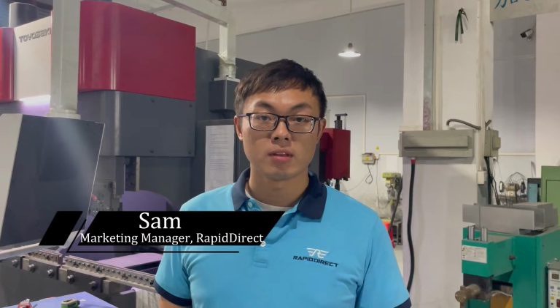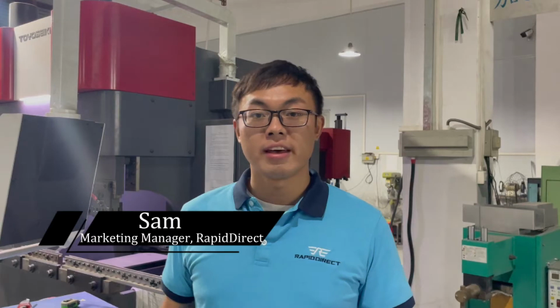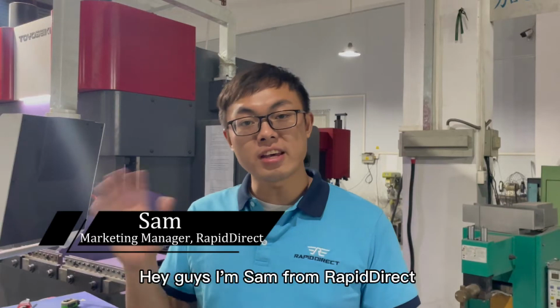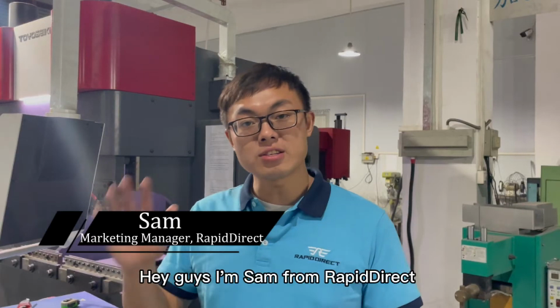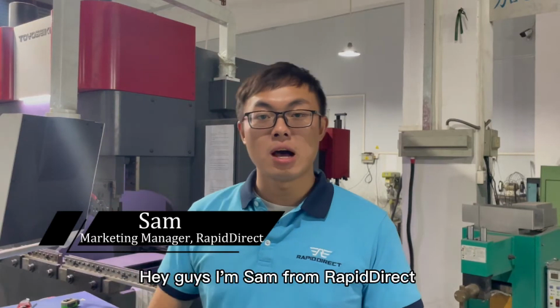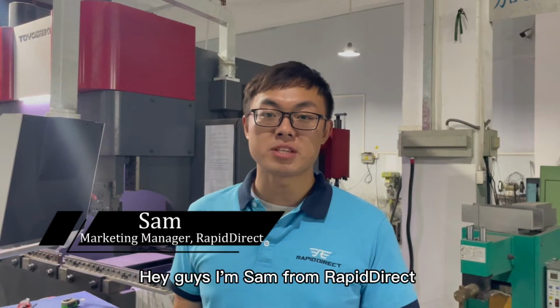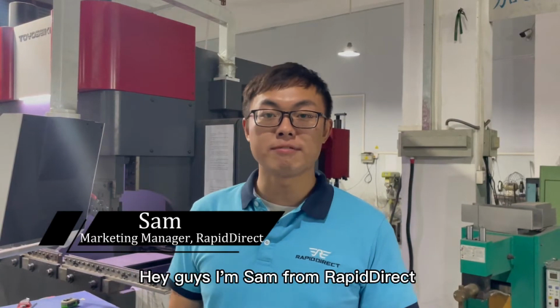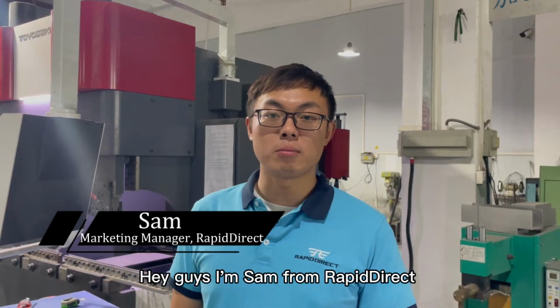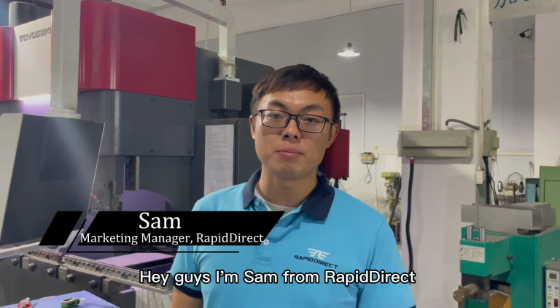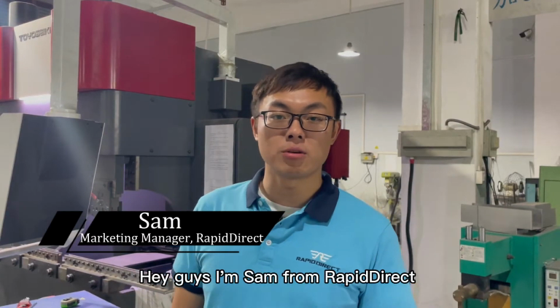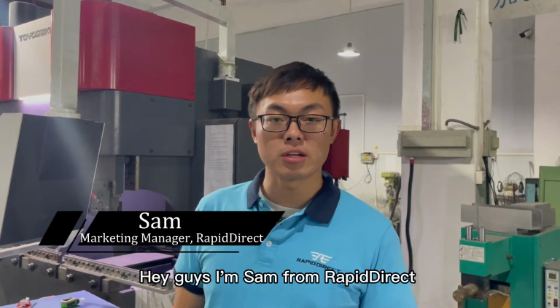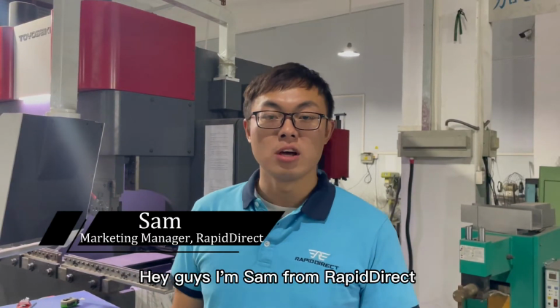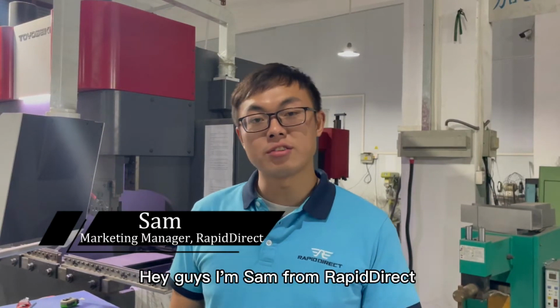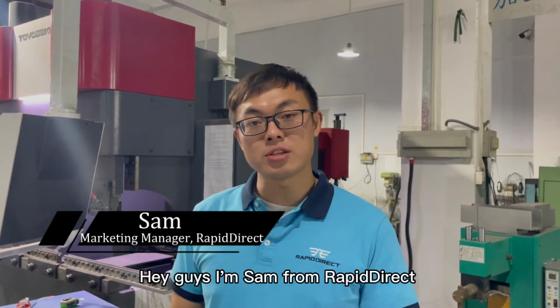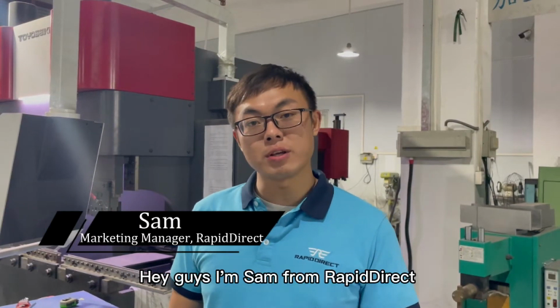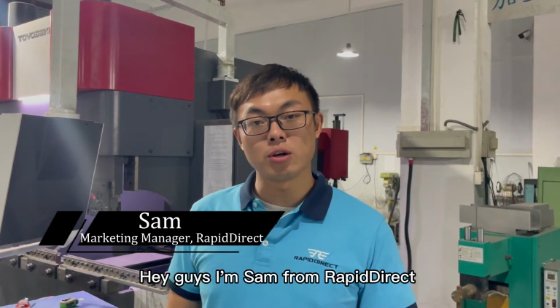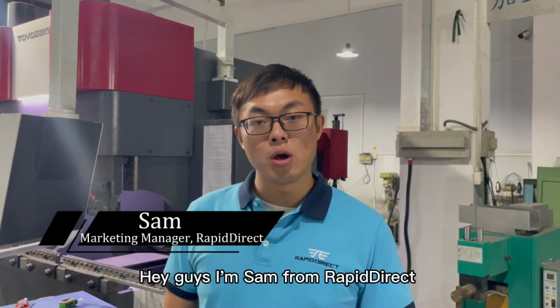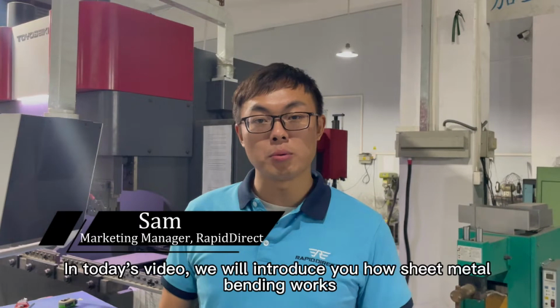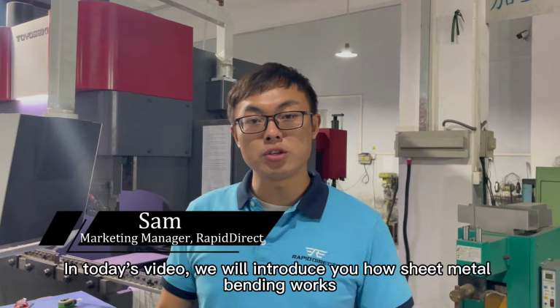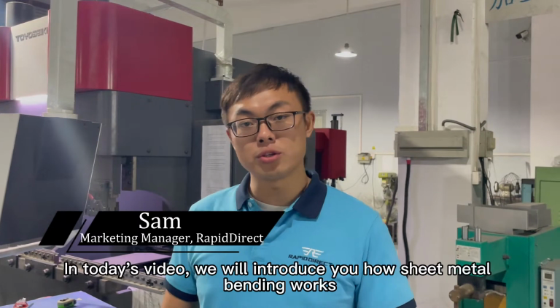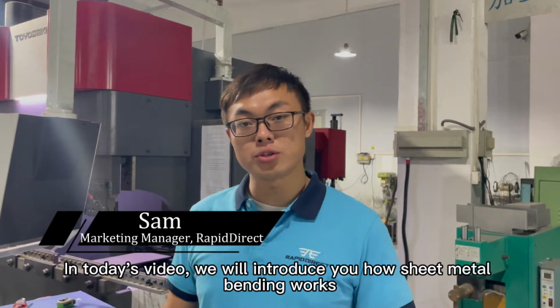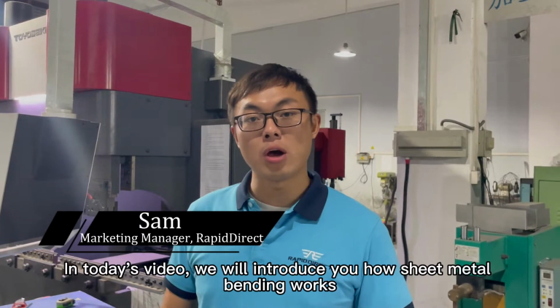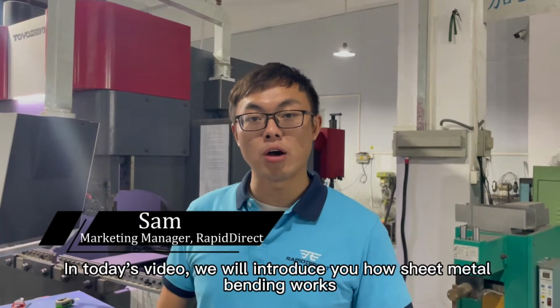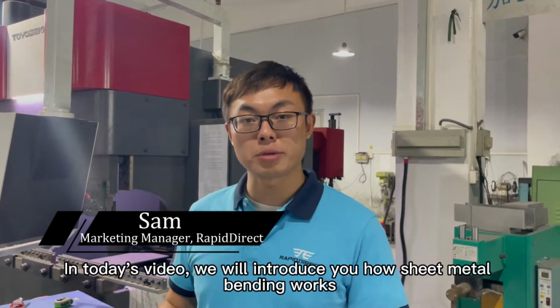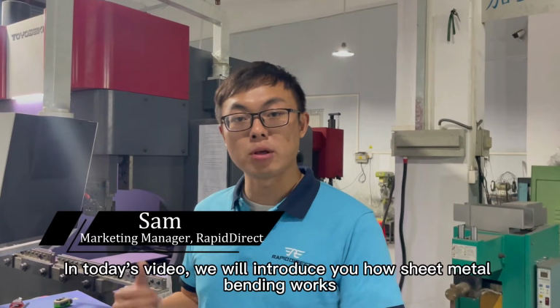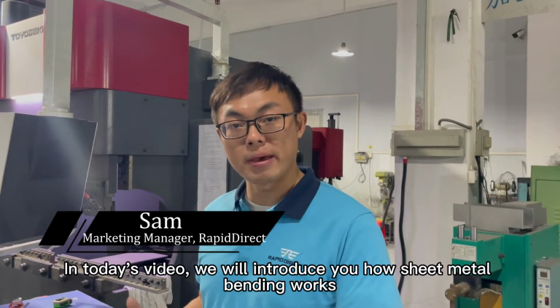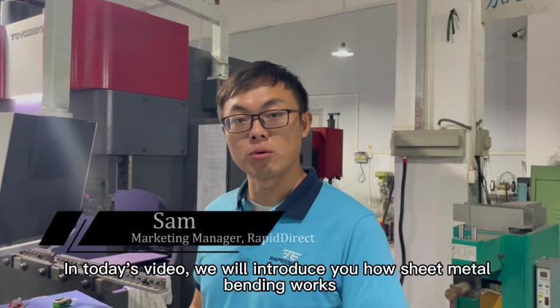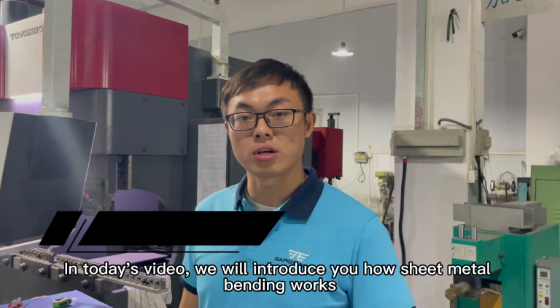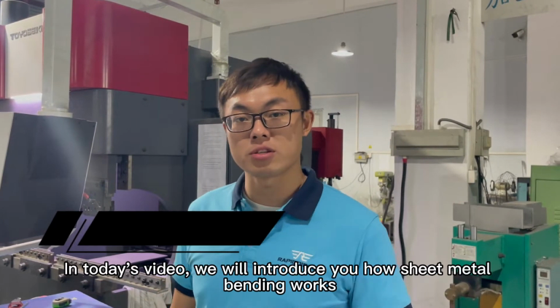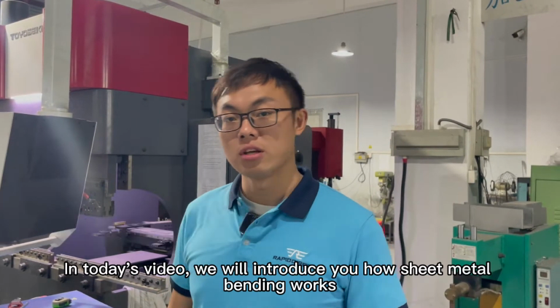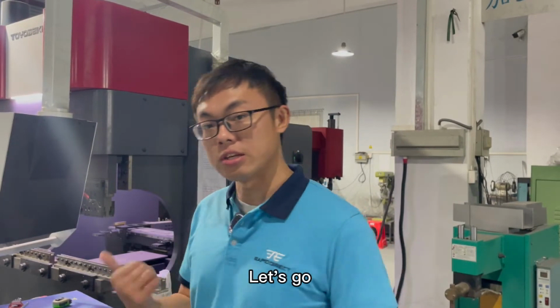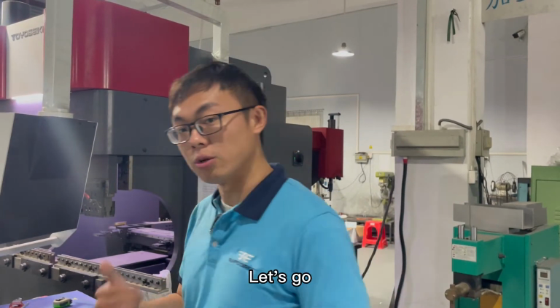Hey guys, I'm Sam from Rapid Direct. In today's video, we will introduce you to how sheet metal bending works. Let's go!